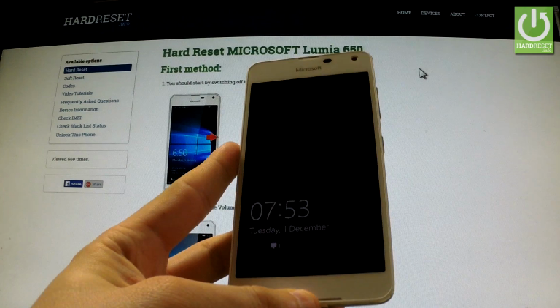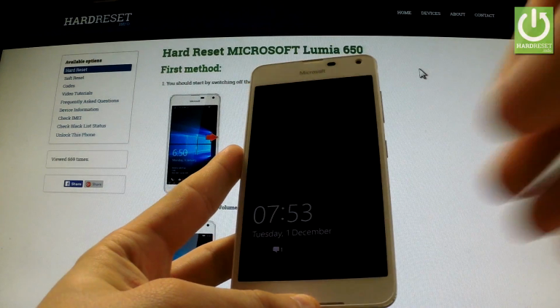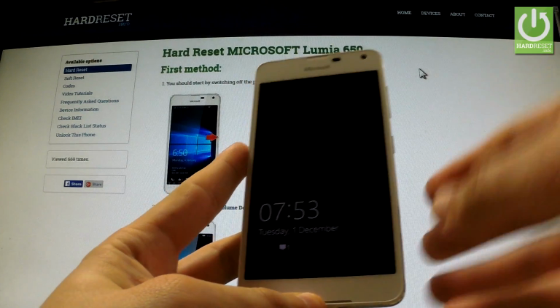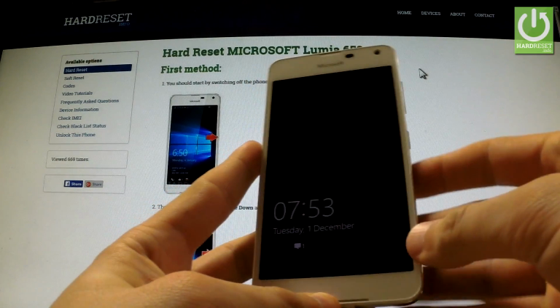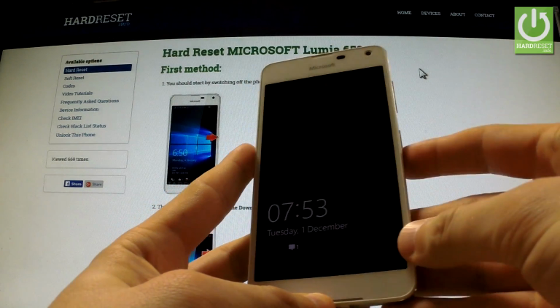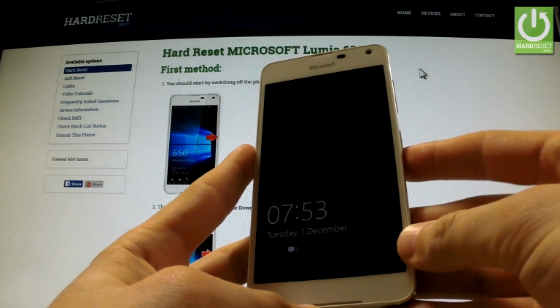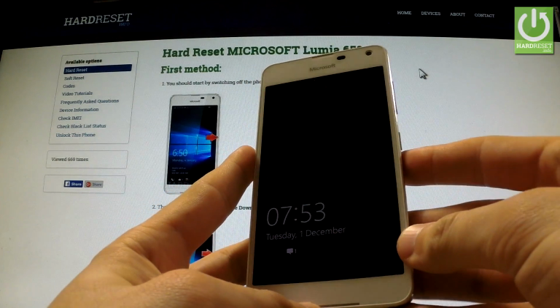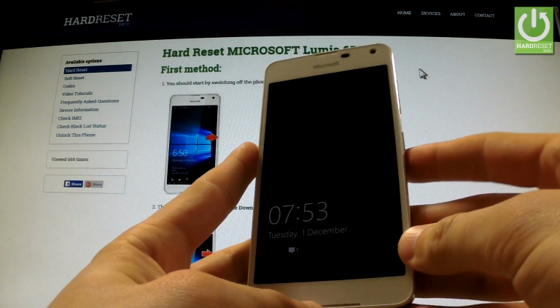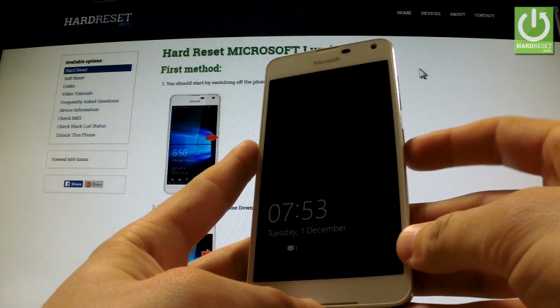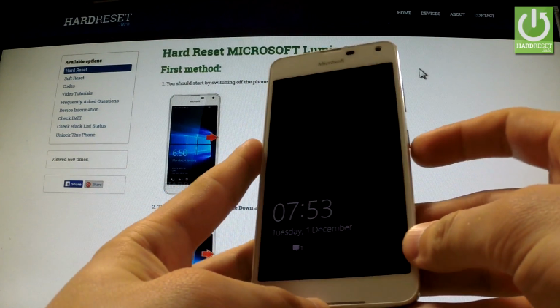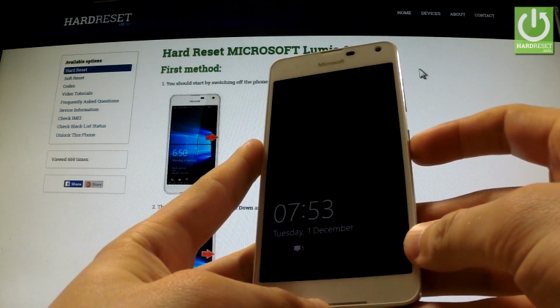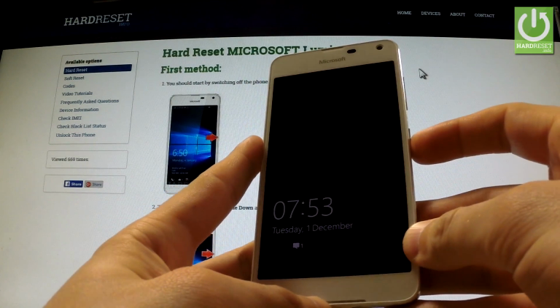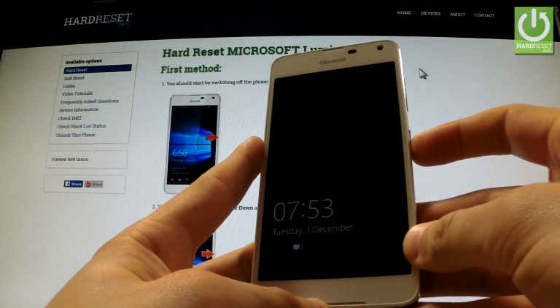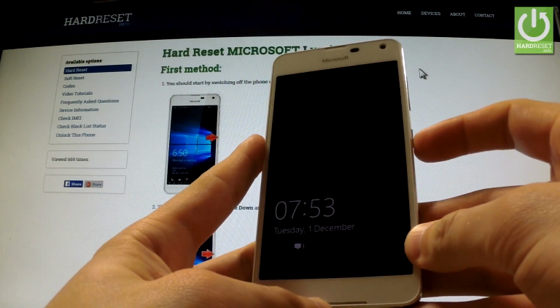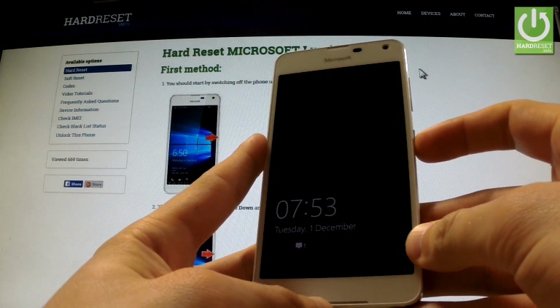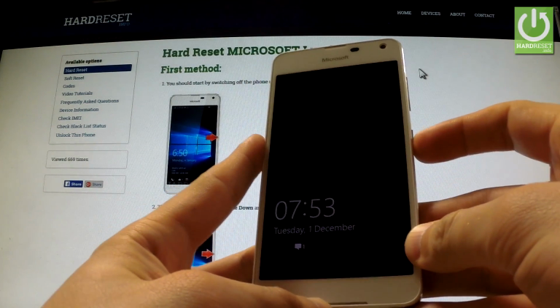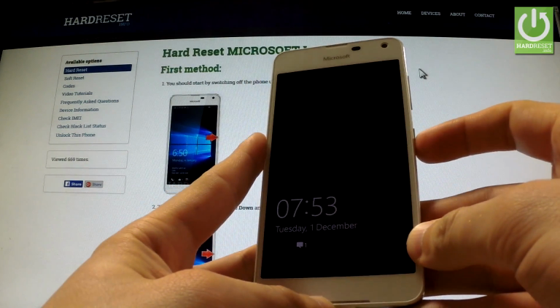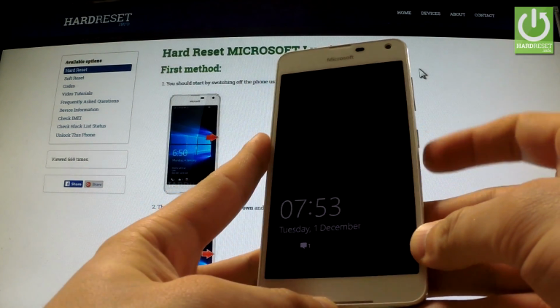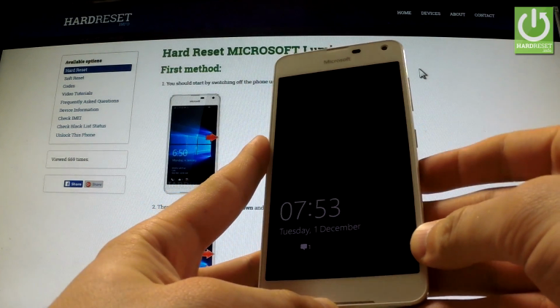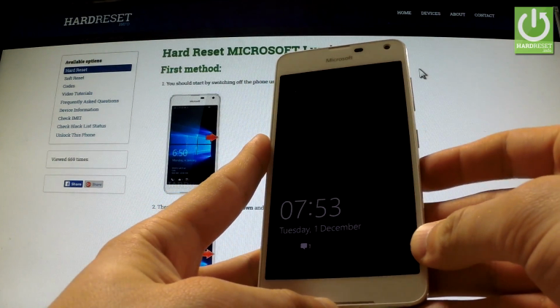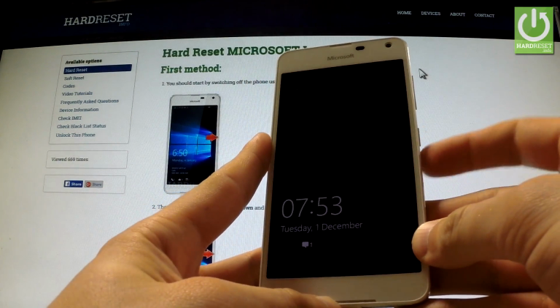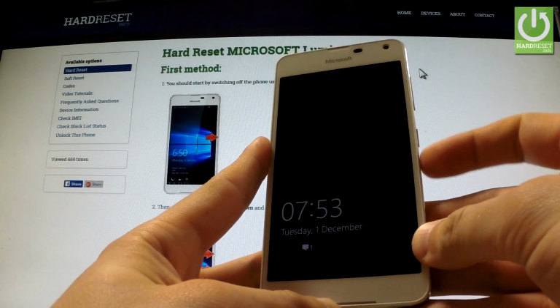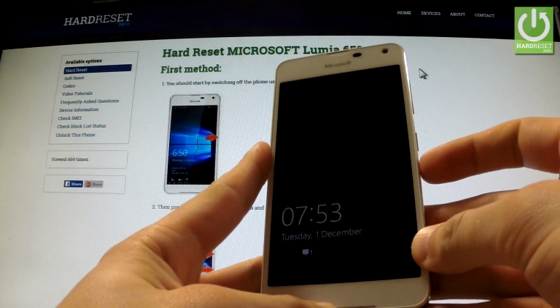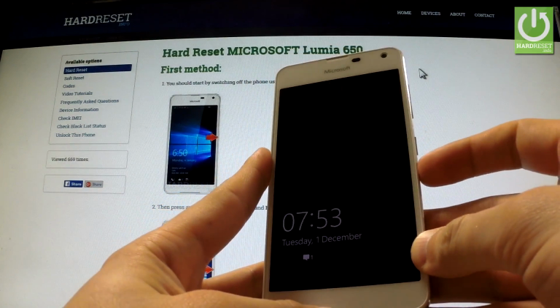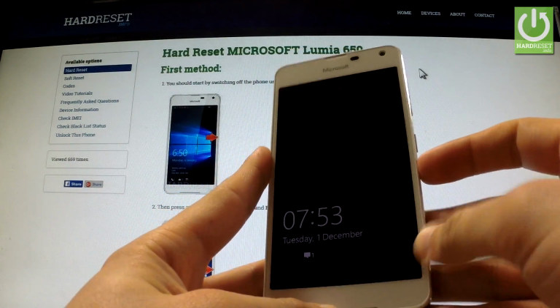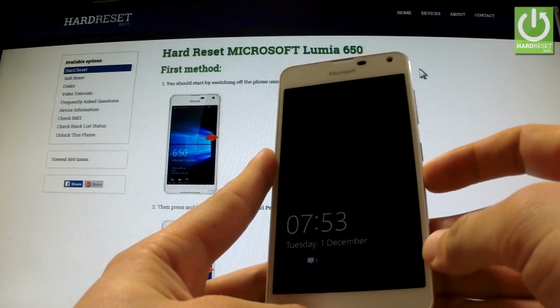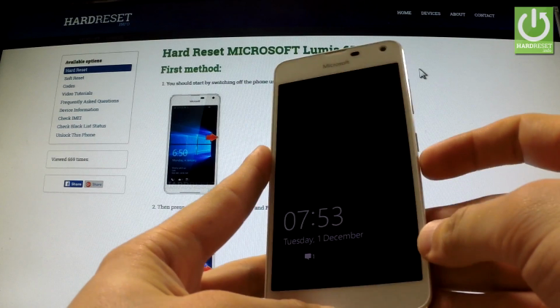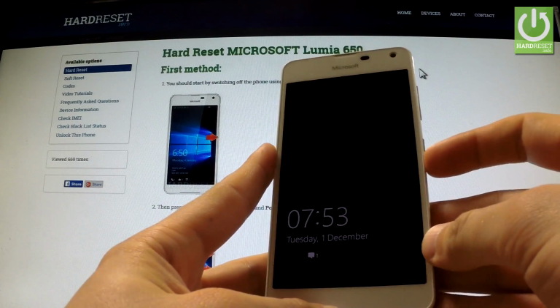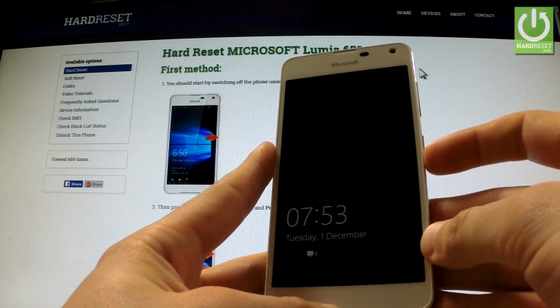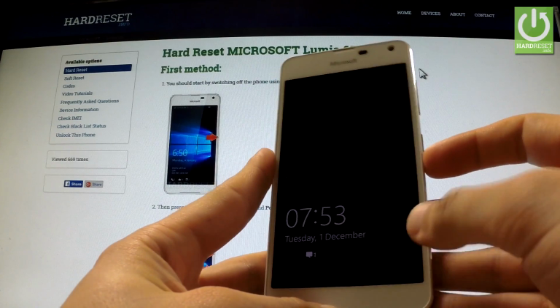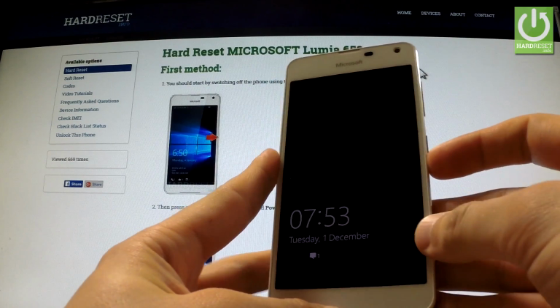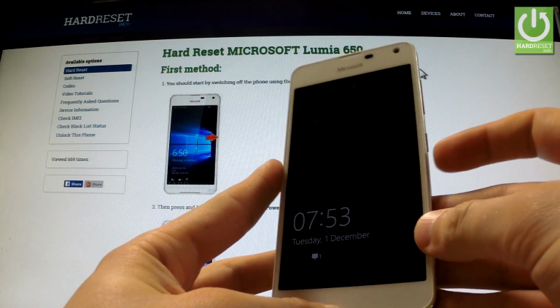Here I have Microsoft Lumia 650 and let me show you how to accomplish a hard reset operation on this device by using Settings.